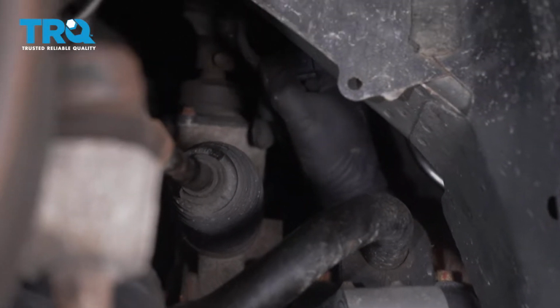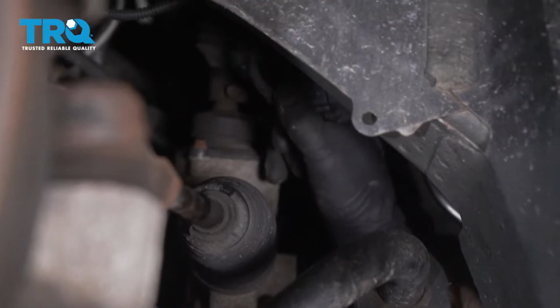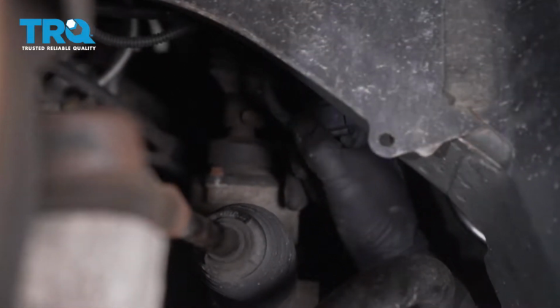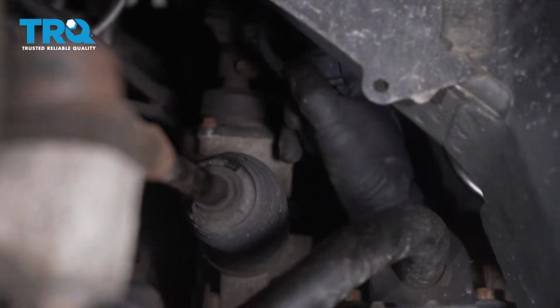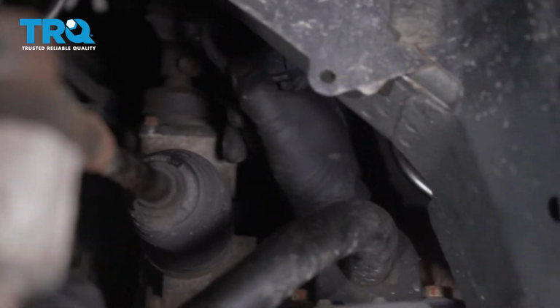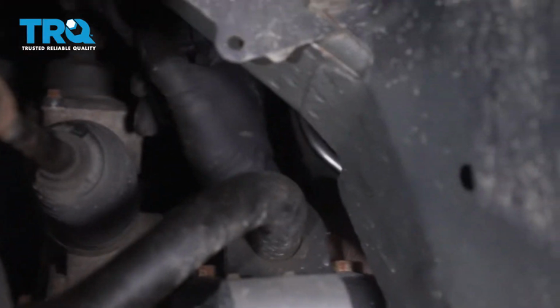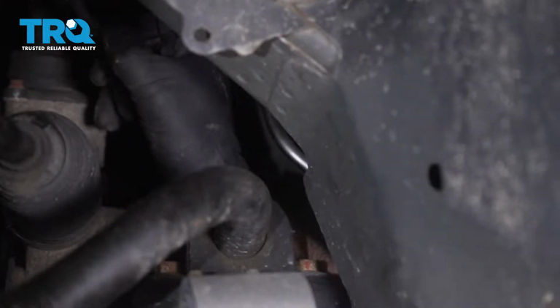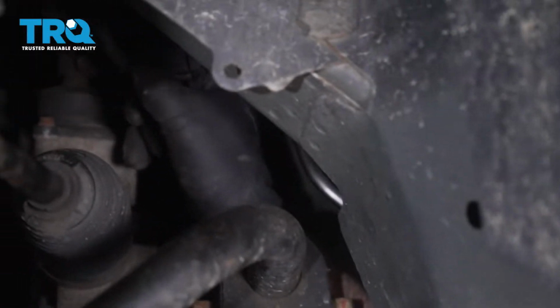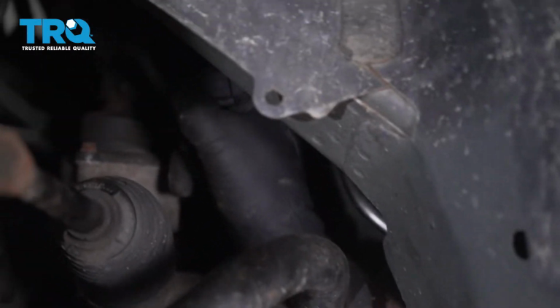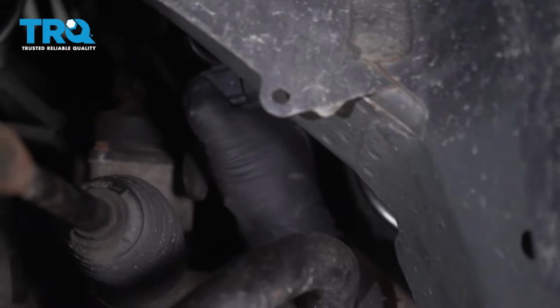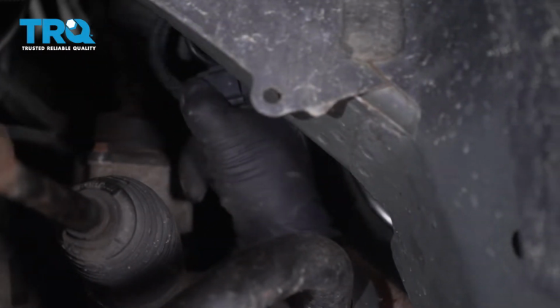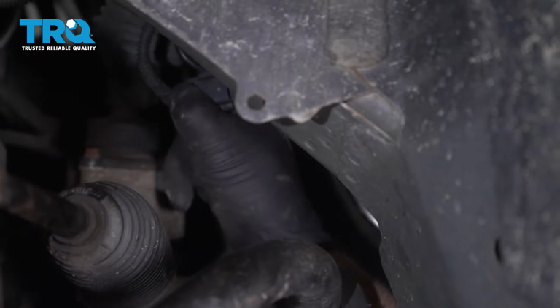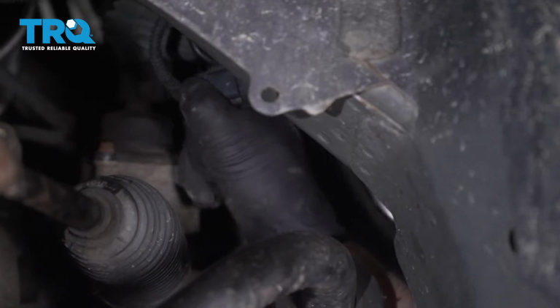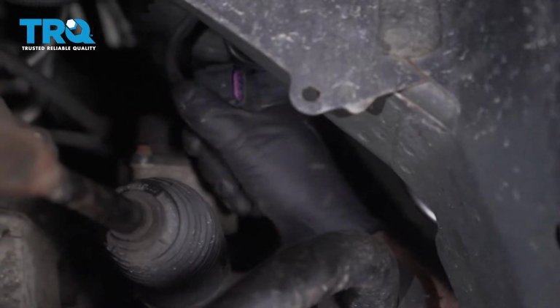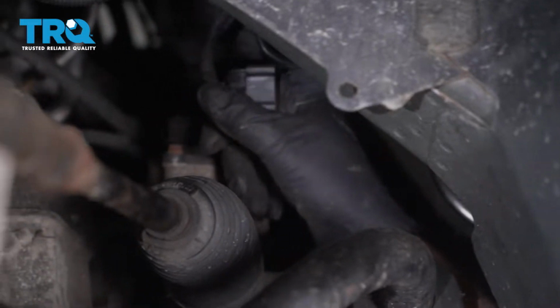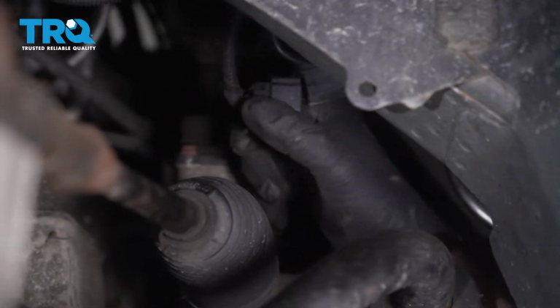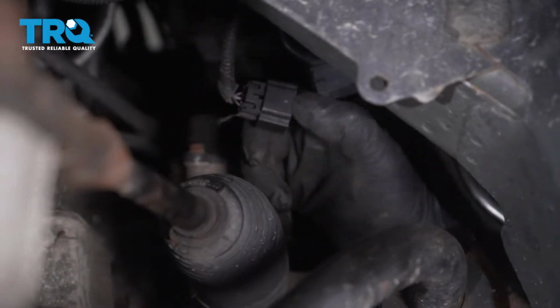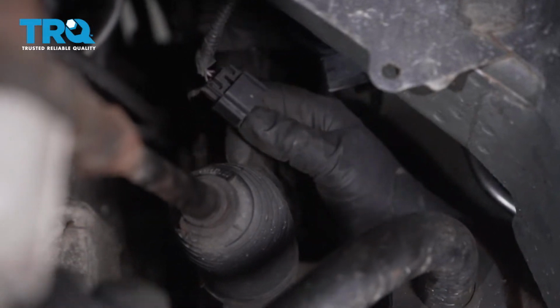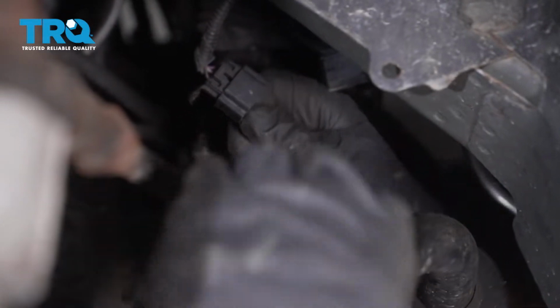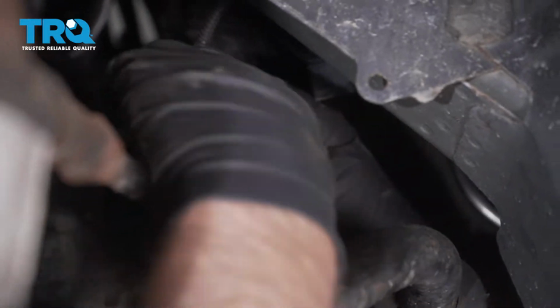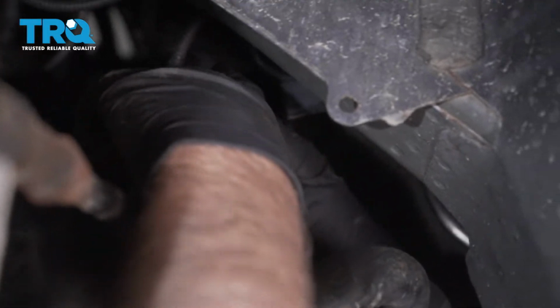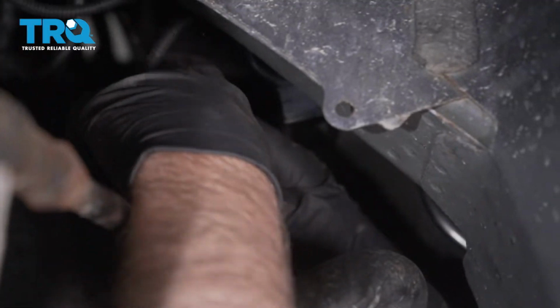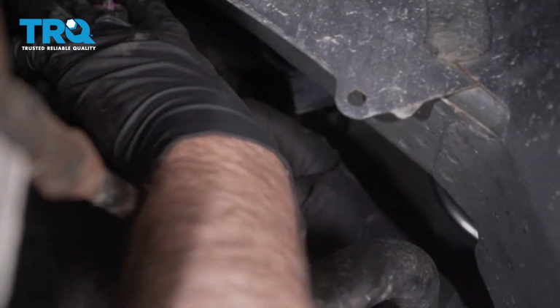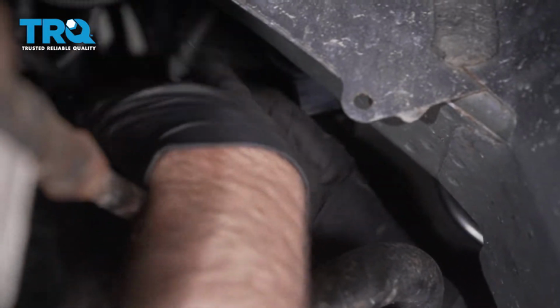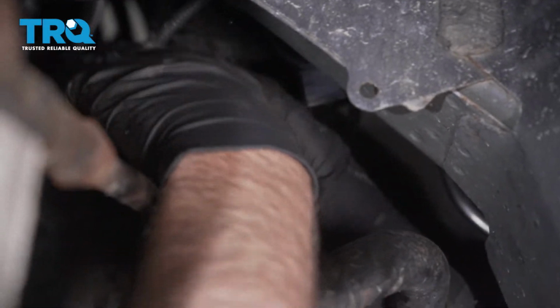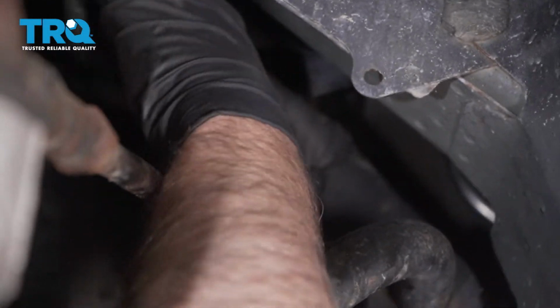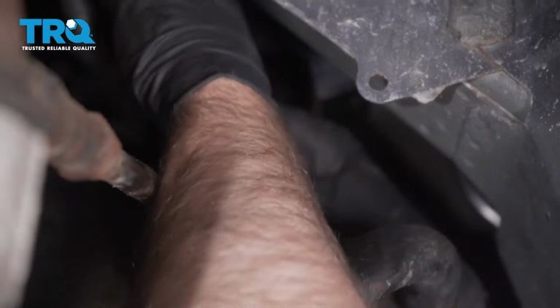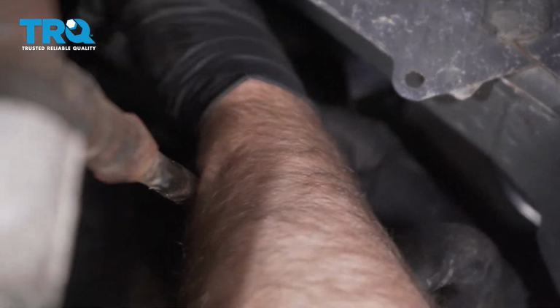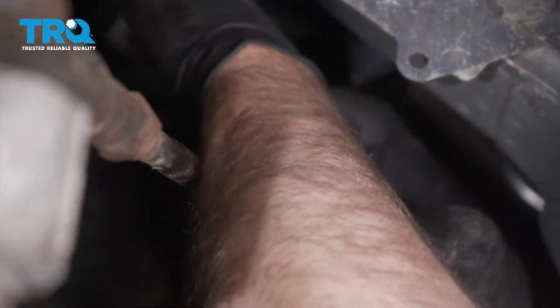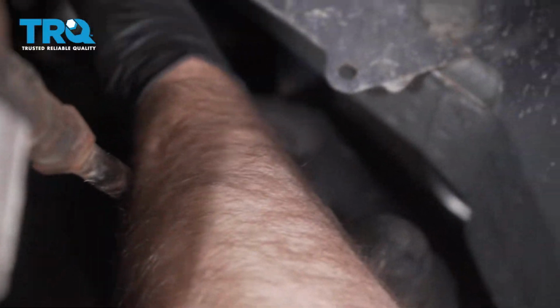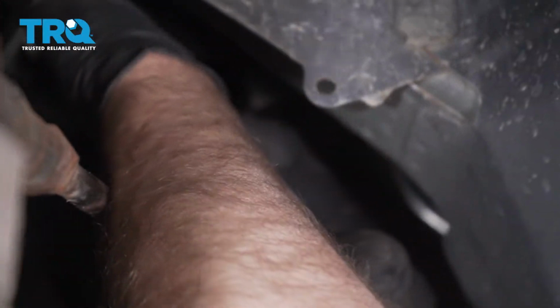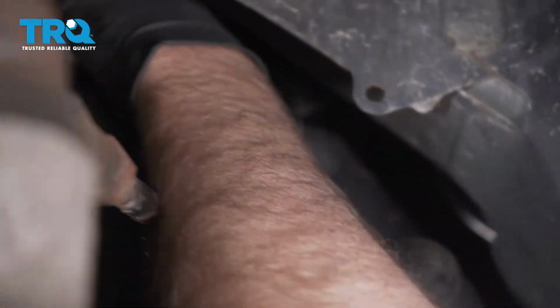Disconnect this connector right here — just push down on the tab and slide it out. Just make sure you plug it back in when you're done.